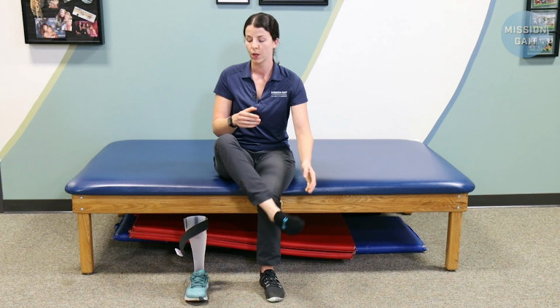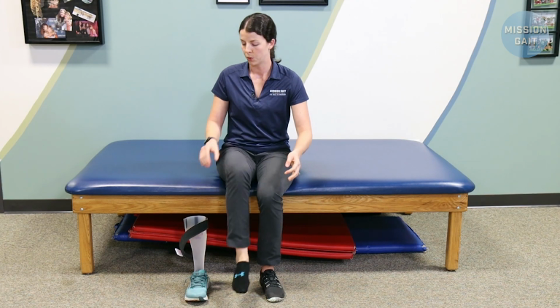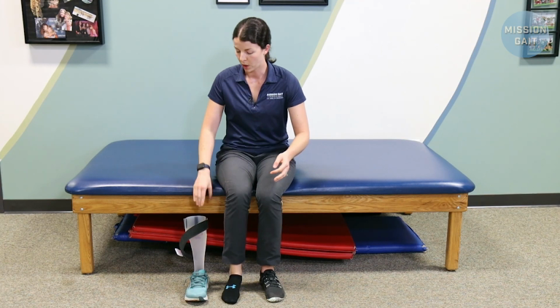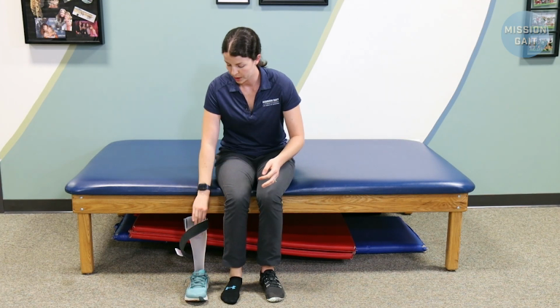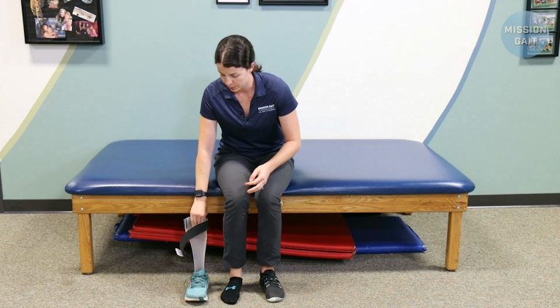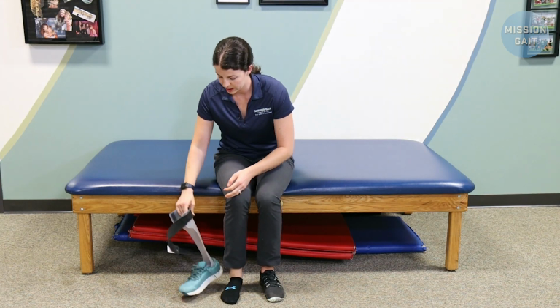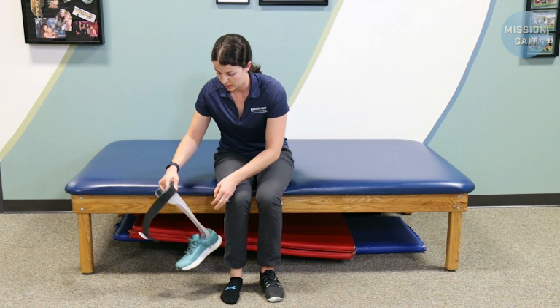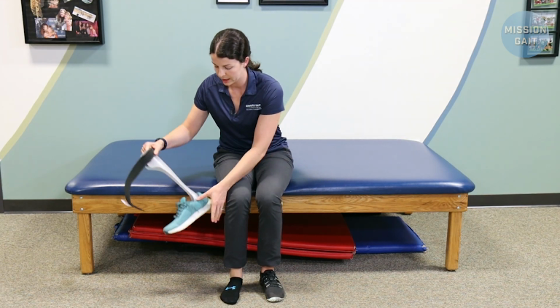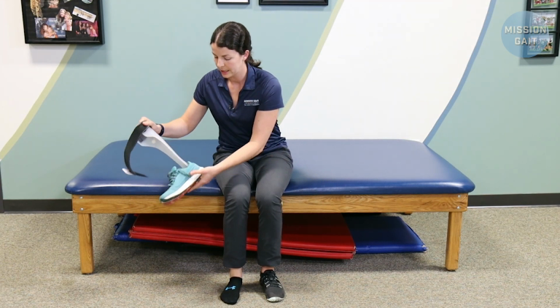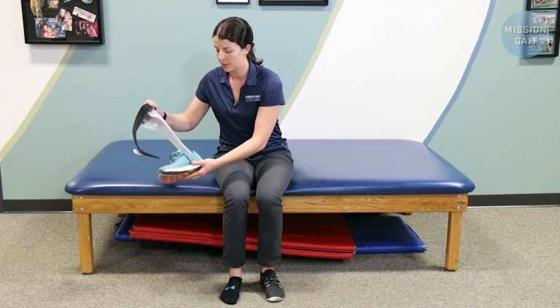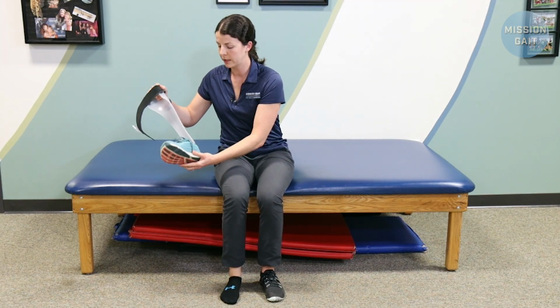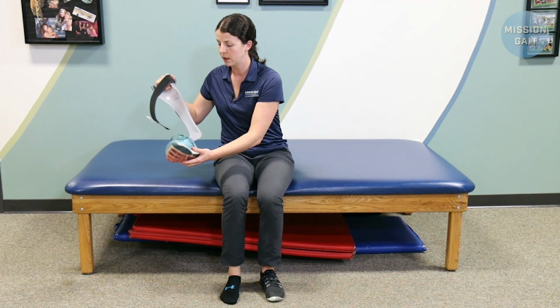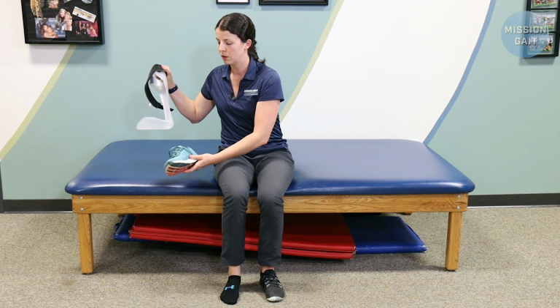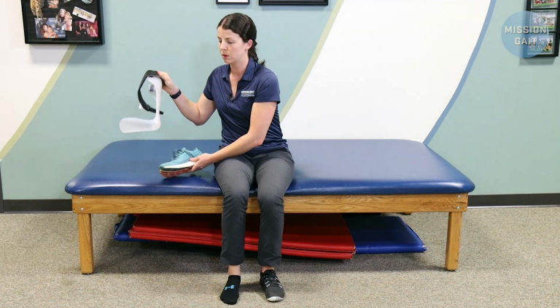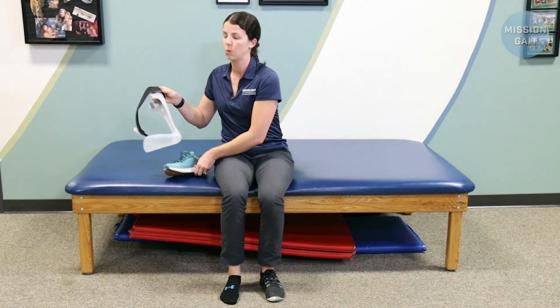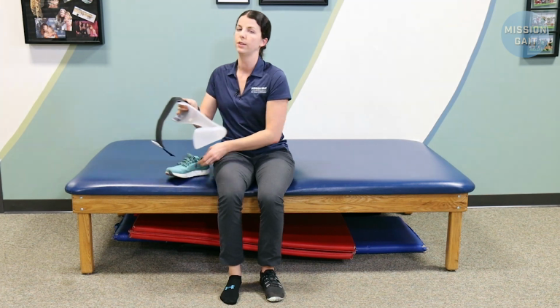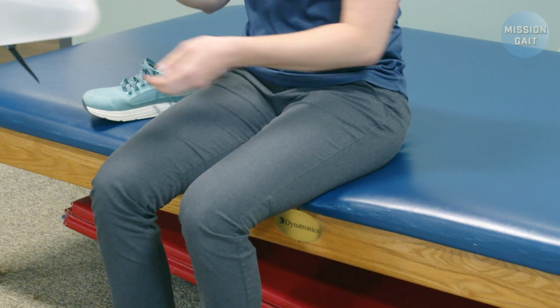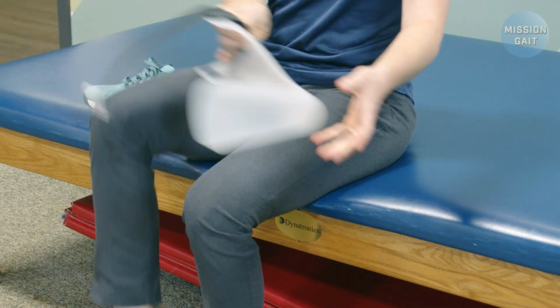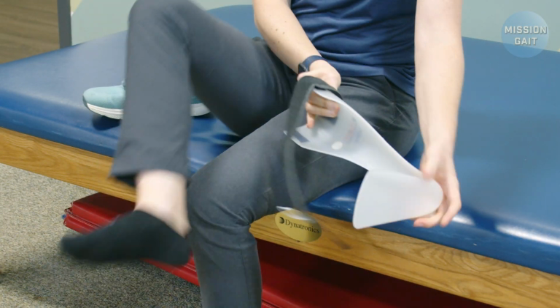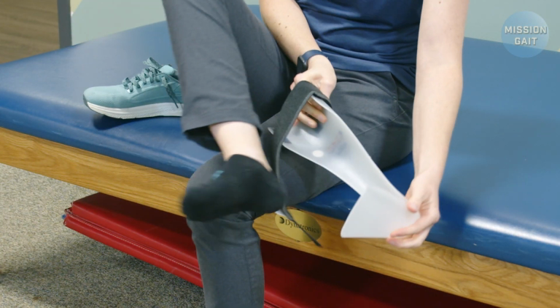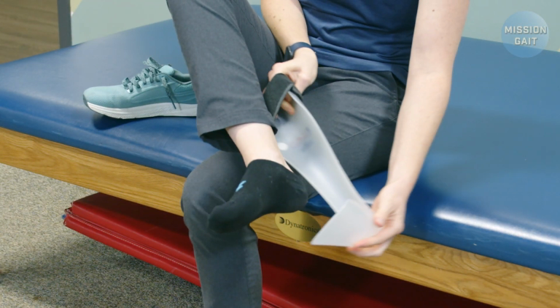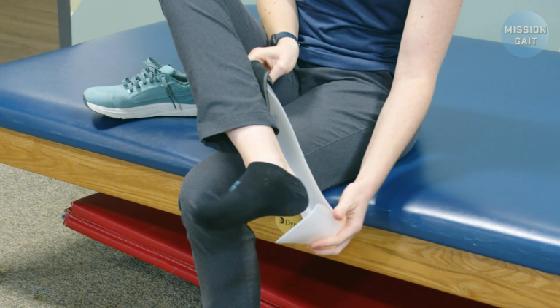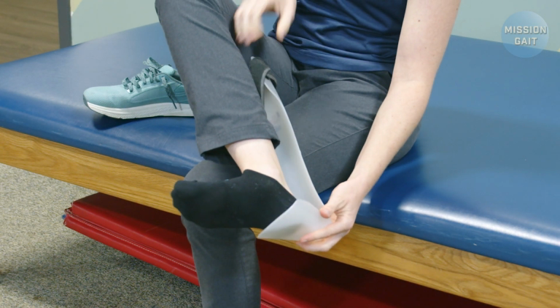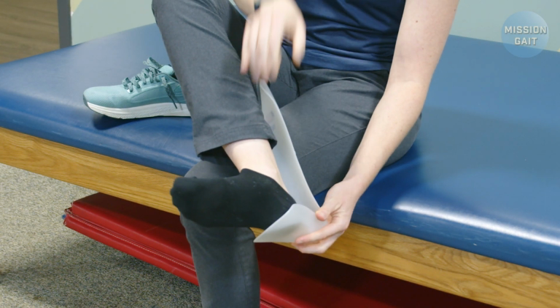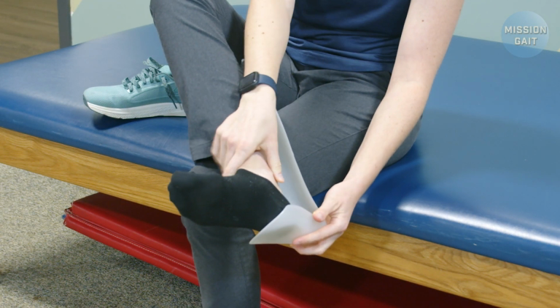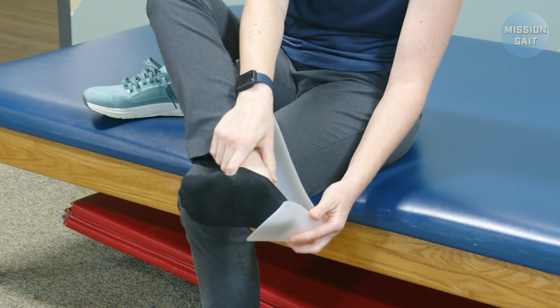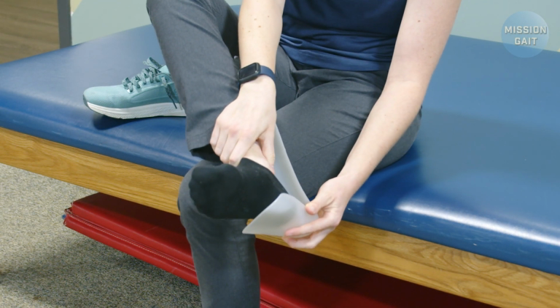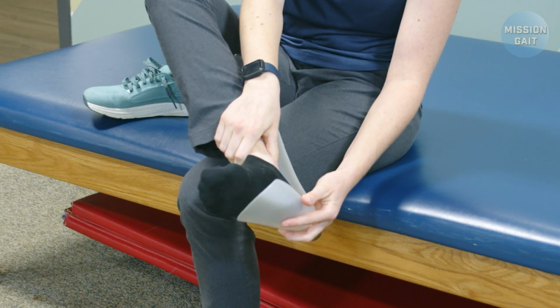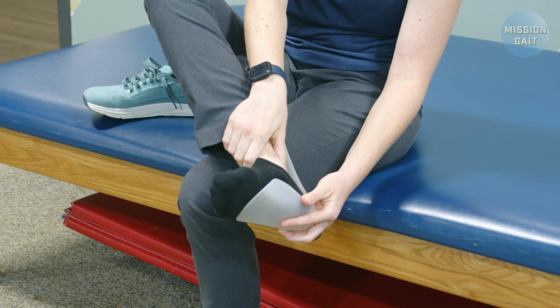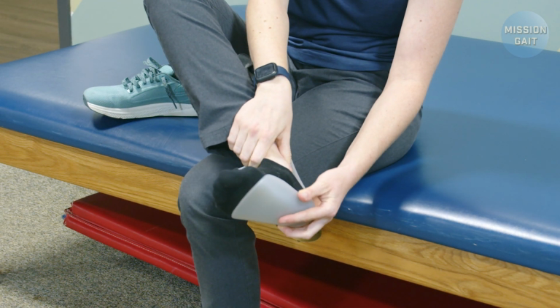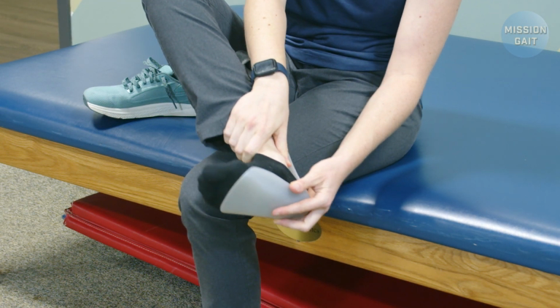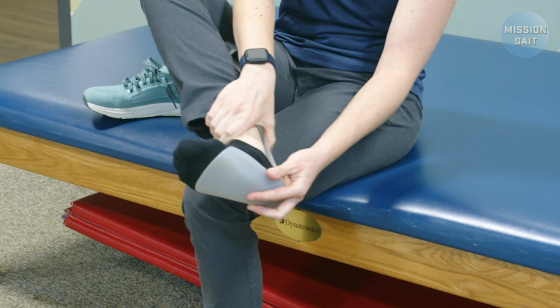When you are putting the brace on, typically you'll want to put the heel in first and then slide the heel back.